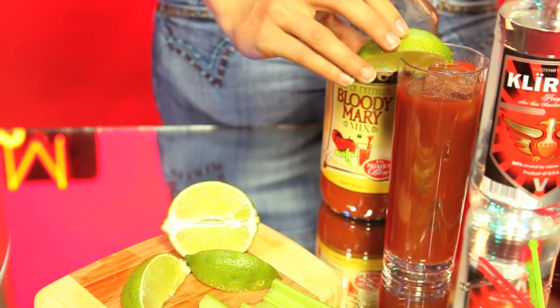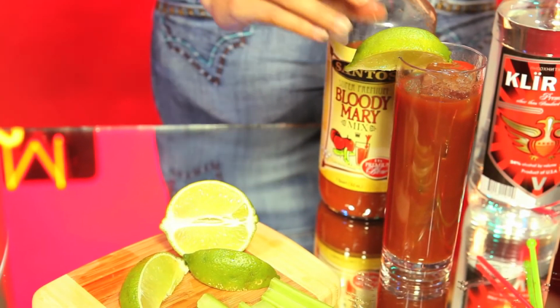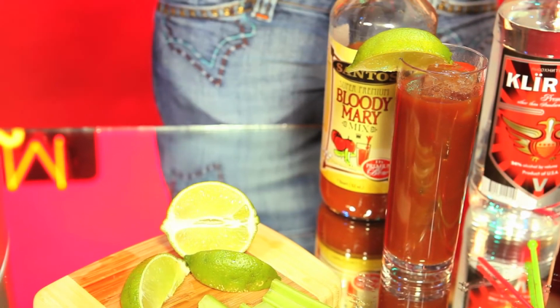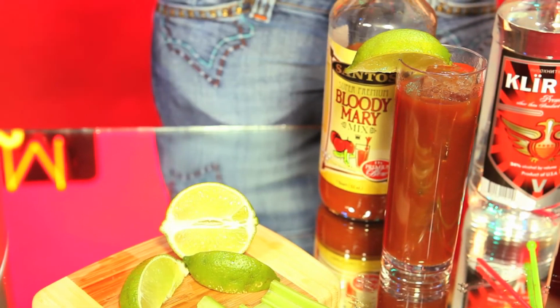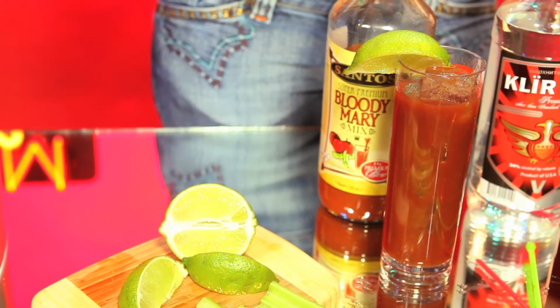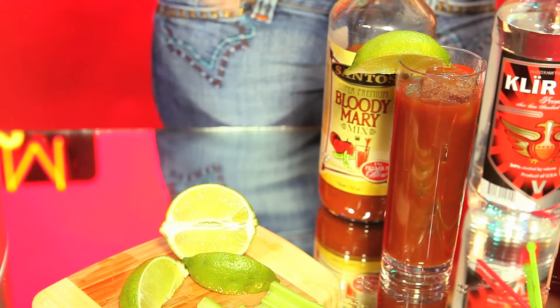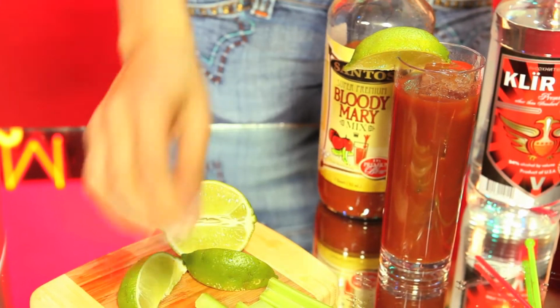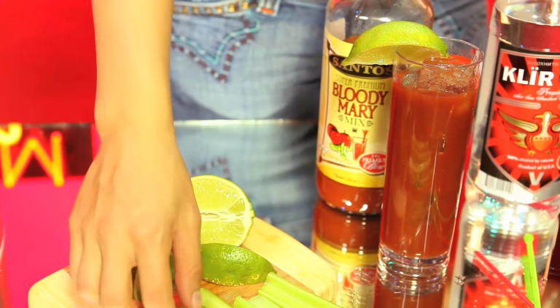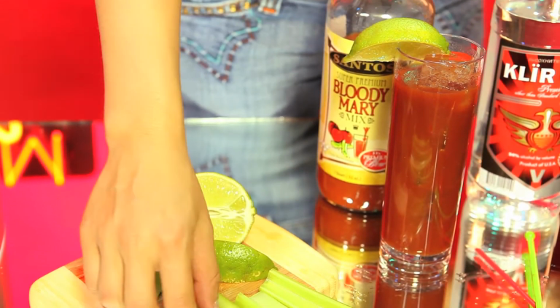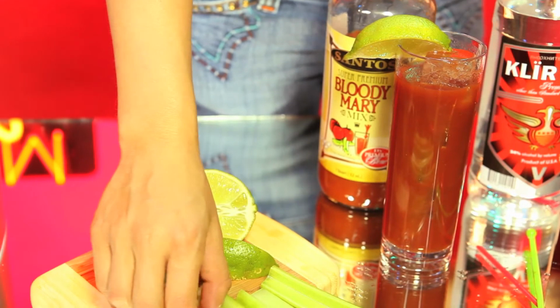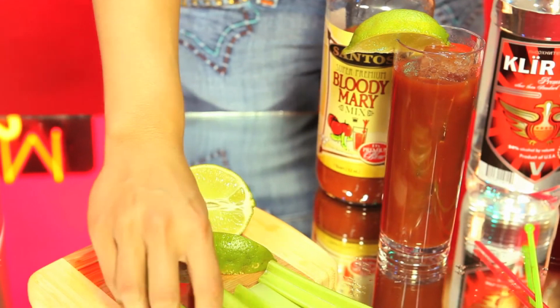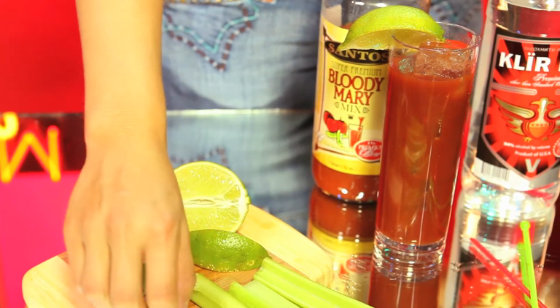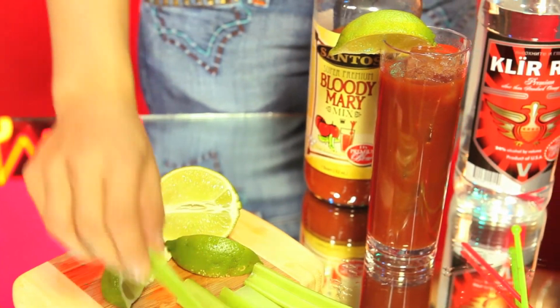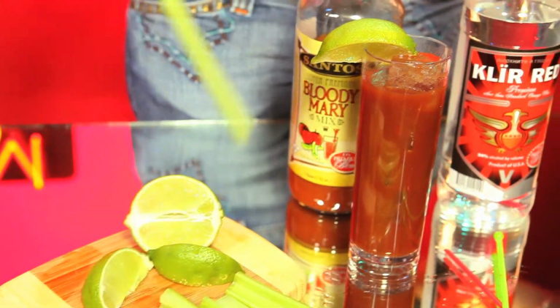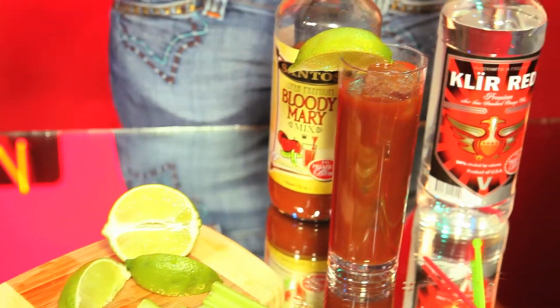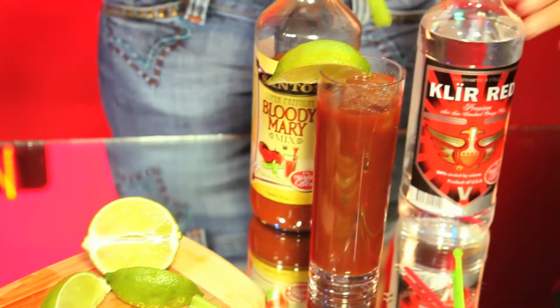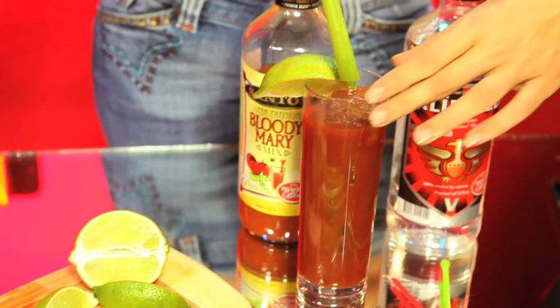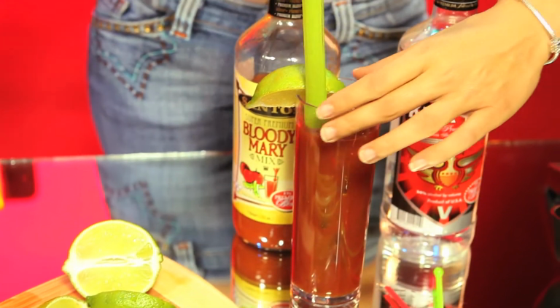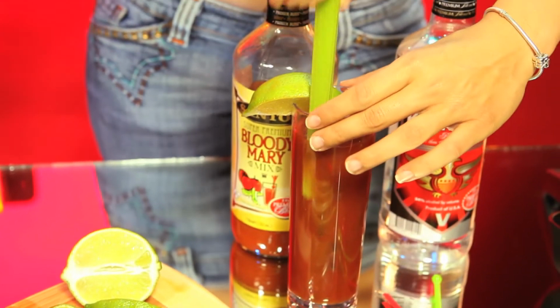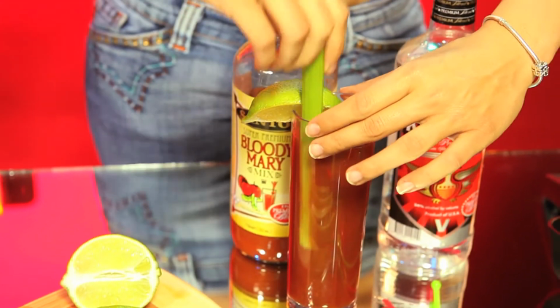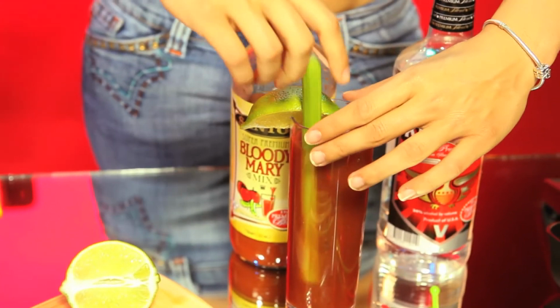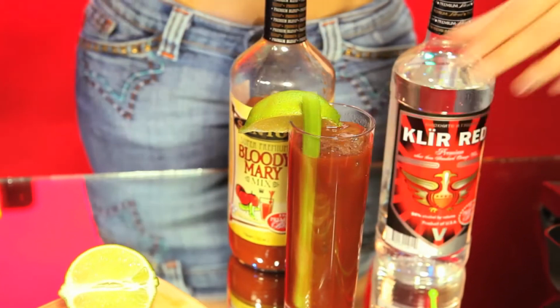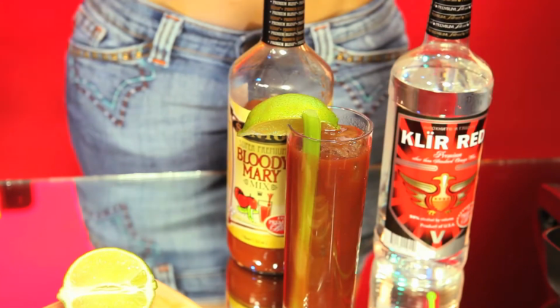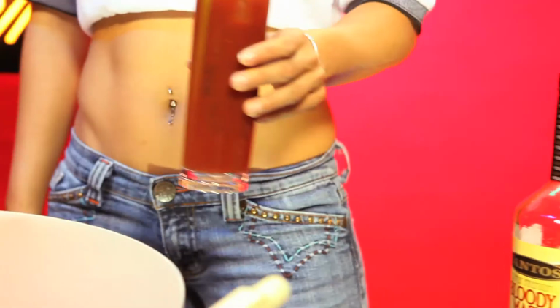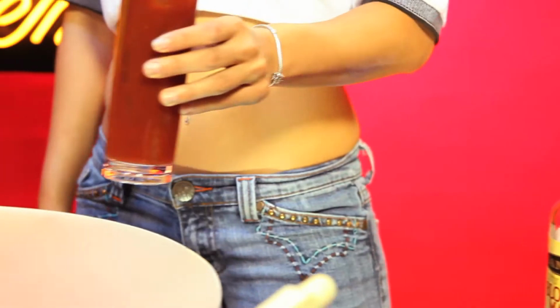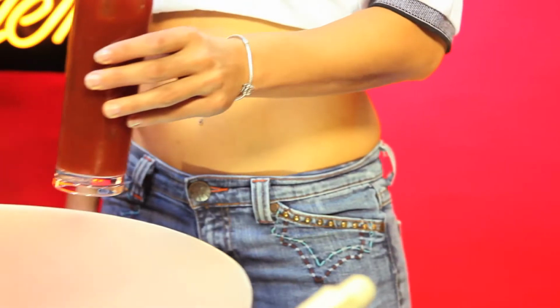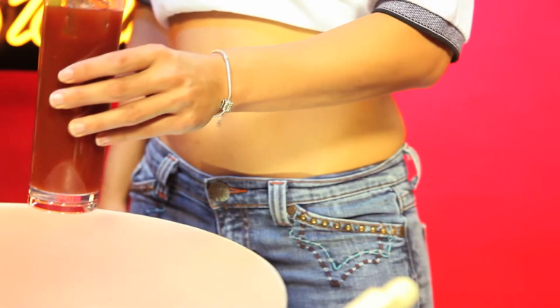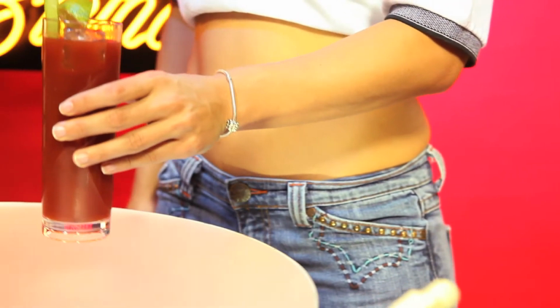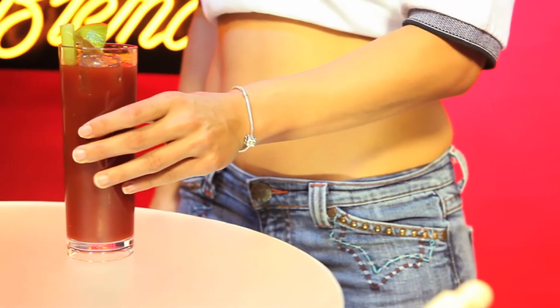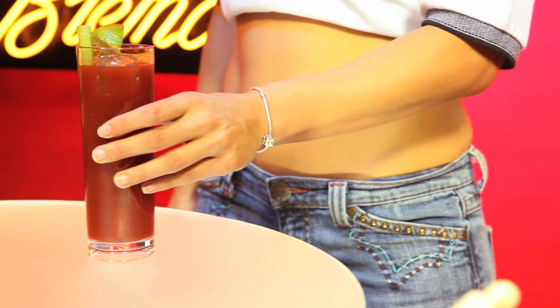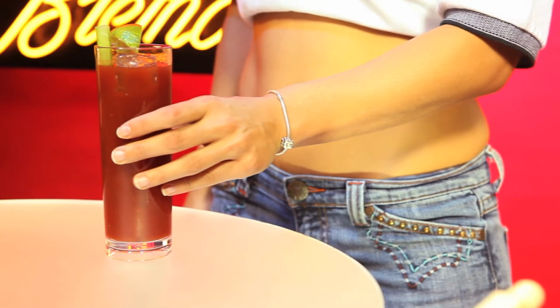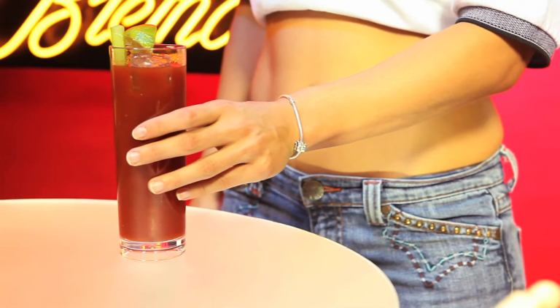The easiest way to prepare a perfect Bloody Mary every time with unique flavors of premium blend.